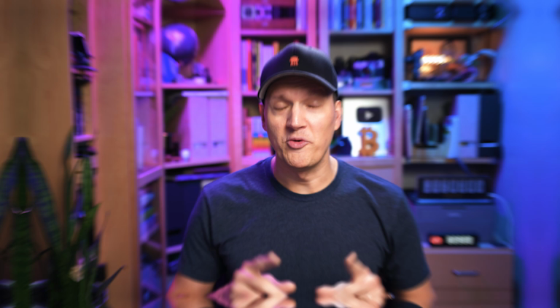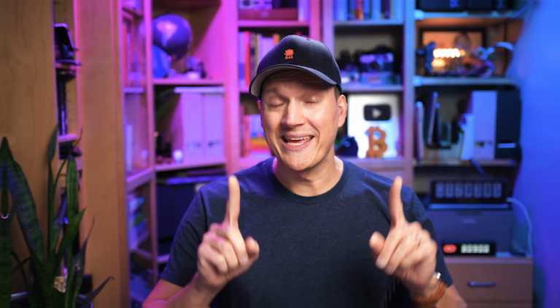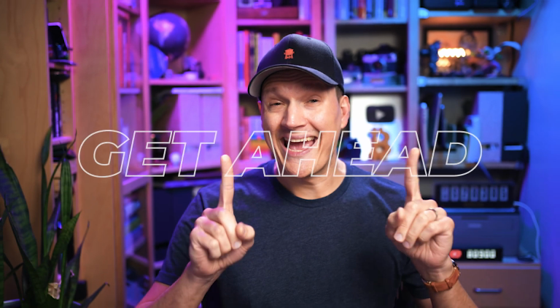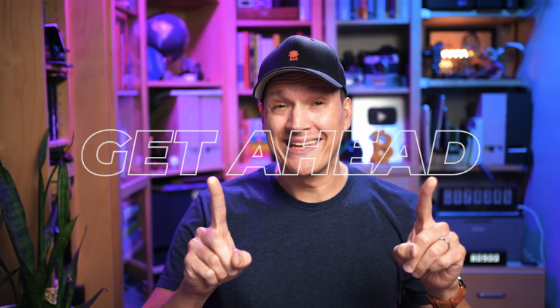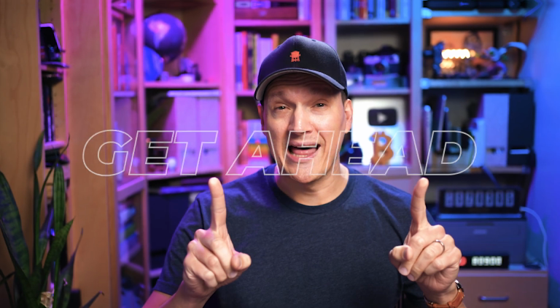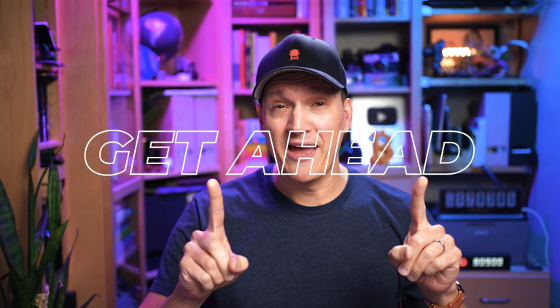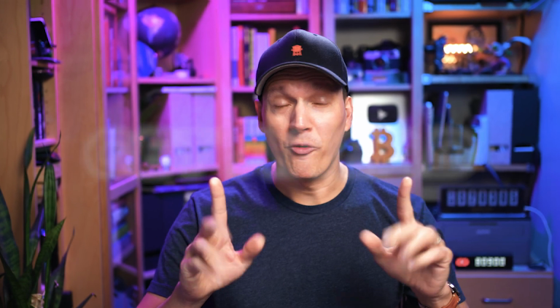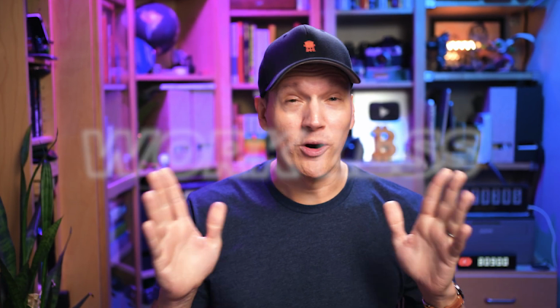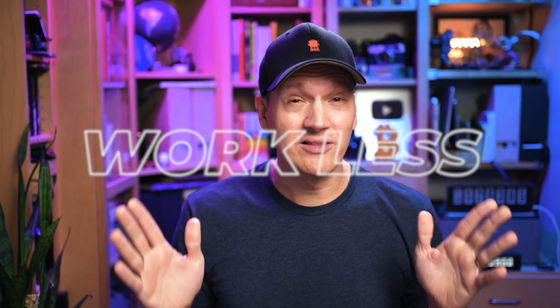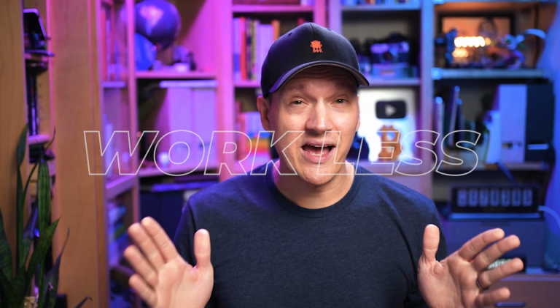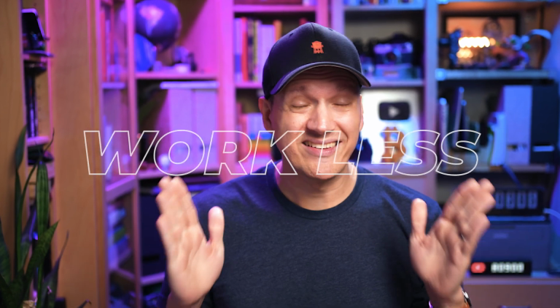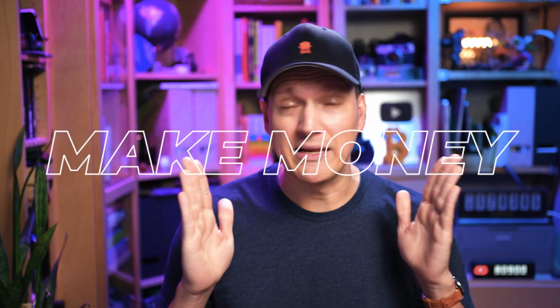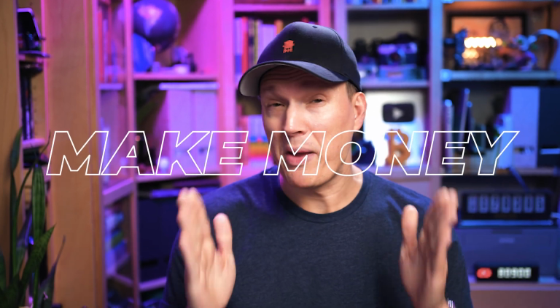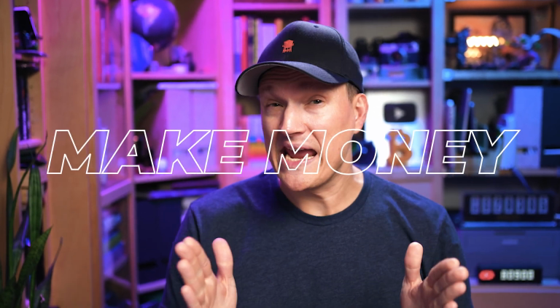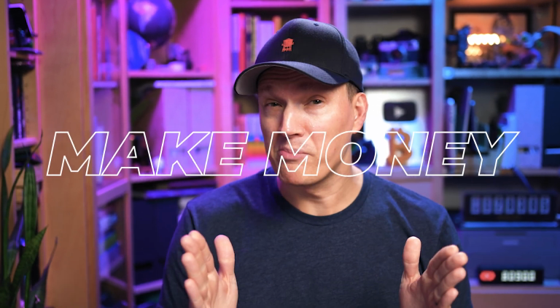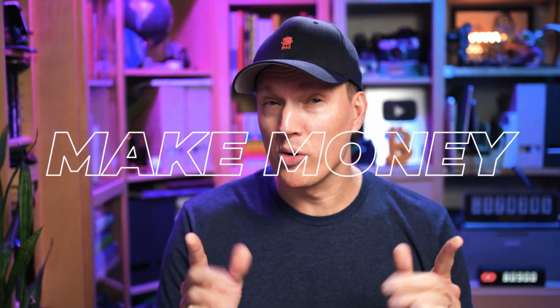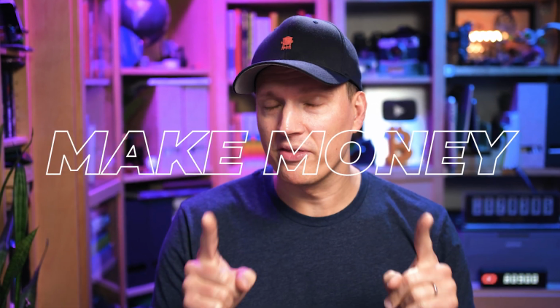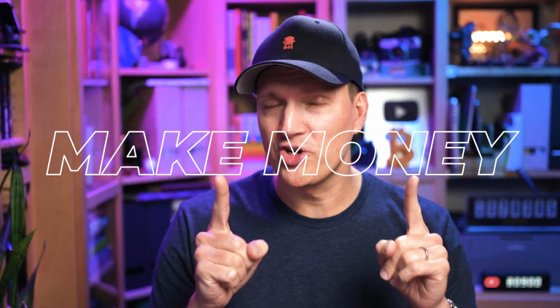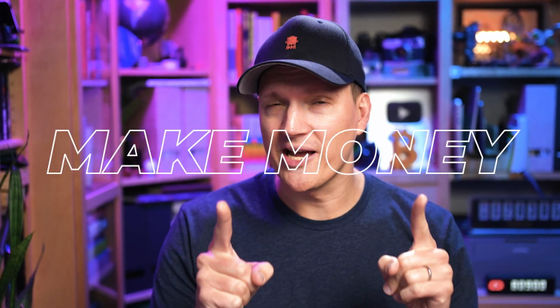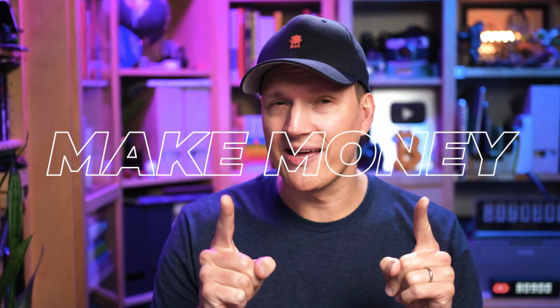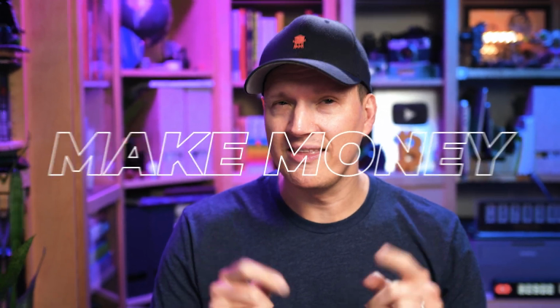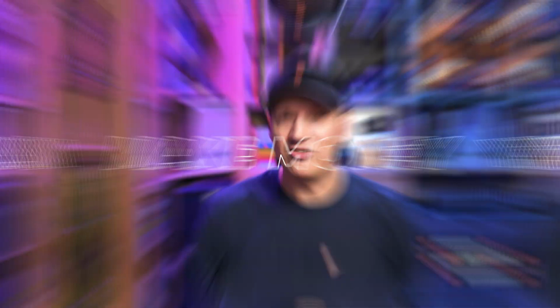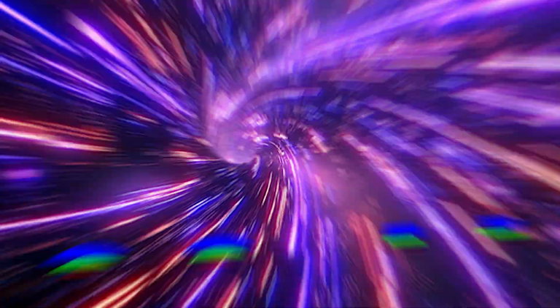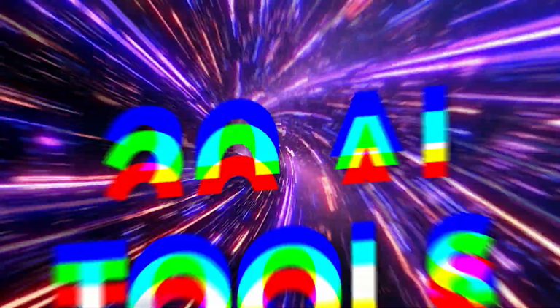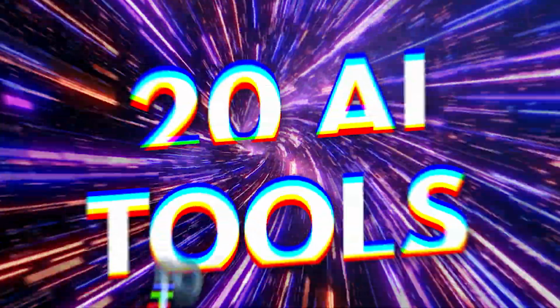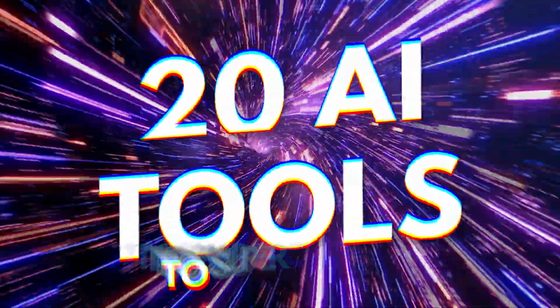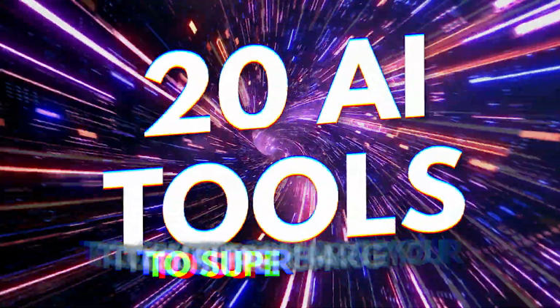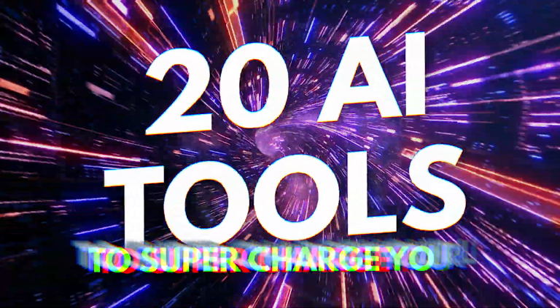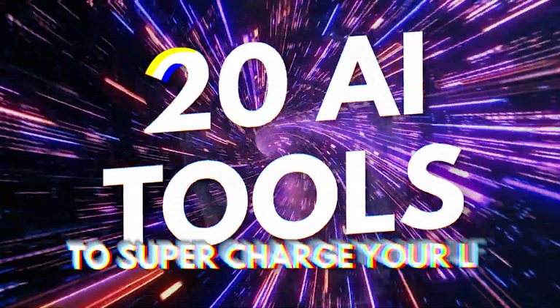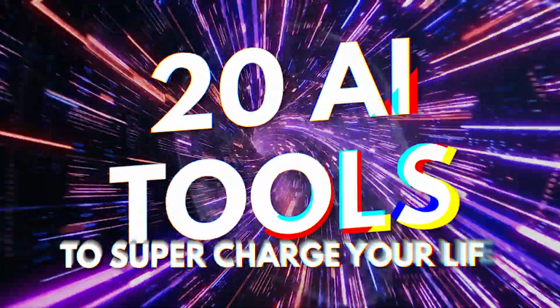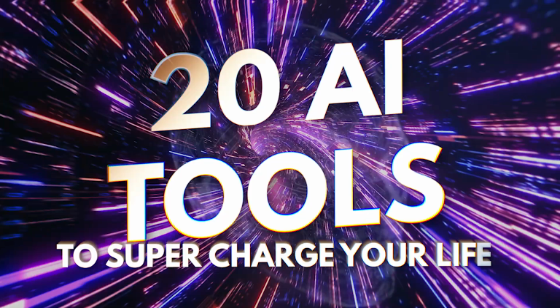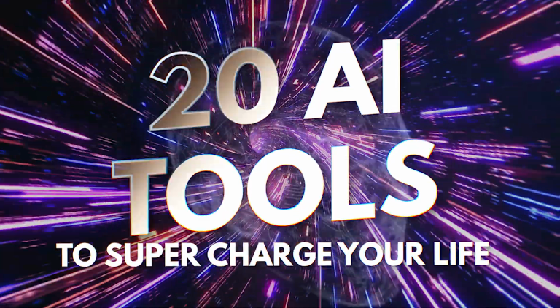If you wanna get ahead in life, work less, get paid more, then check out these 20 AI tools I found.